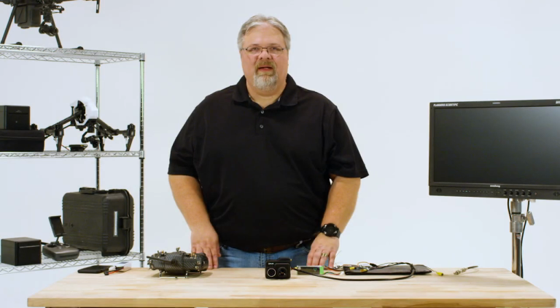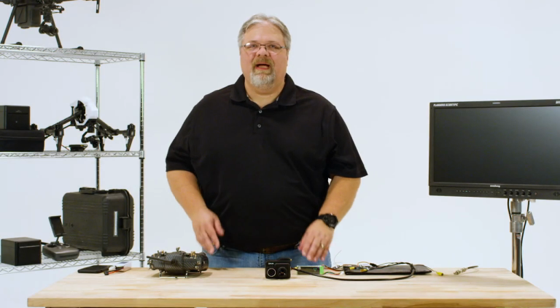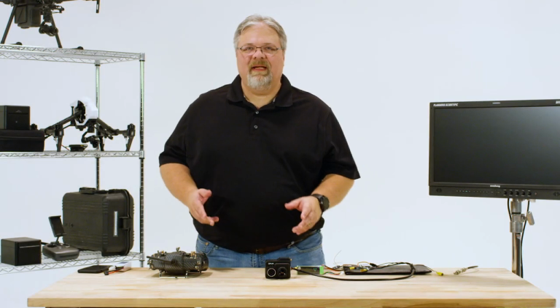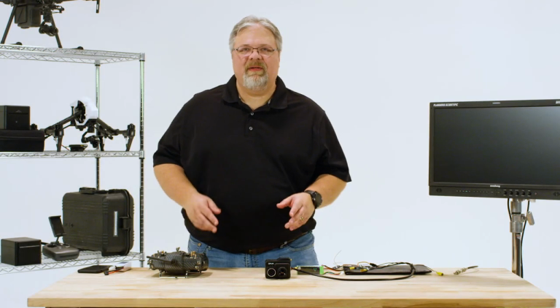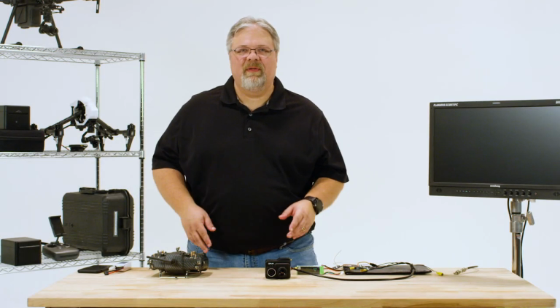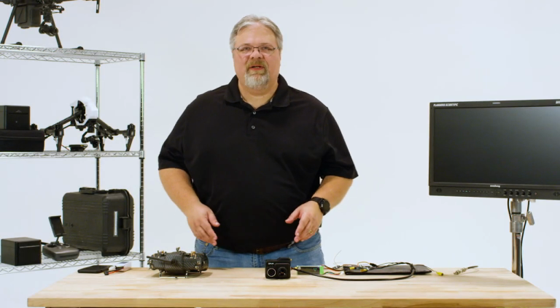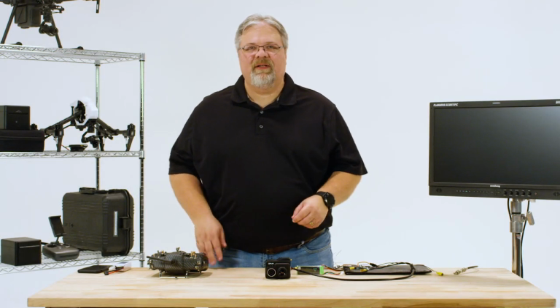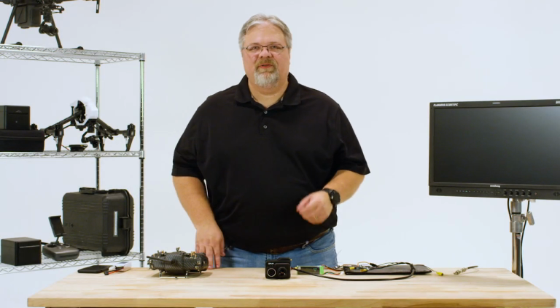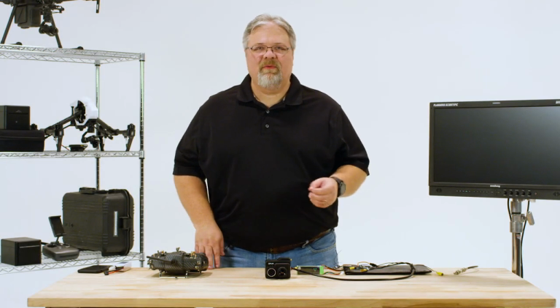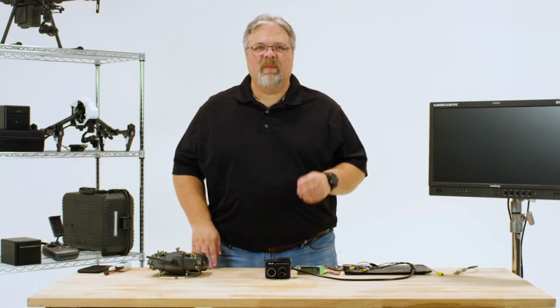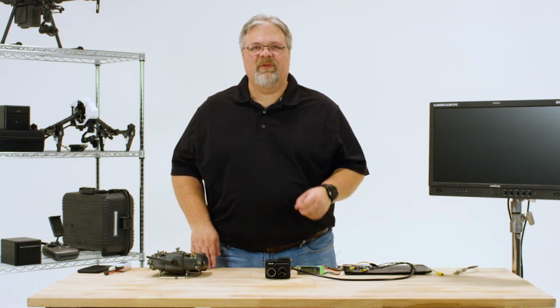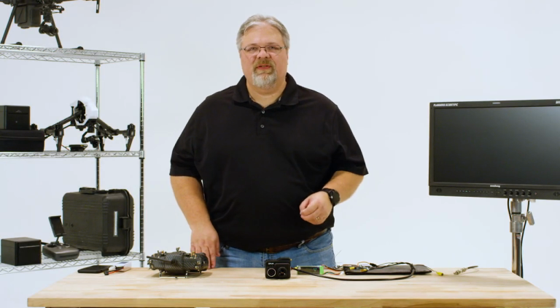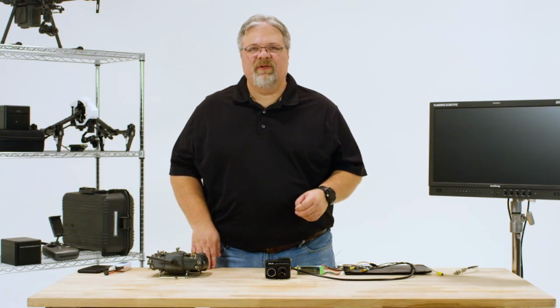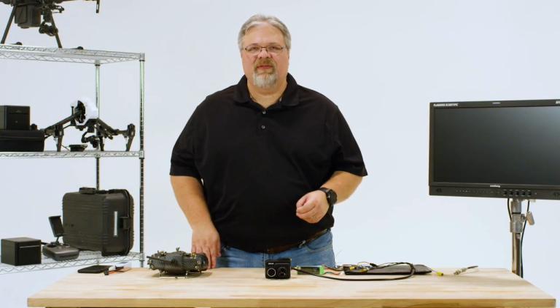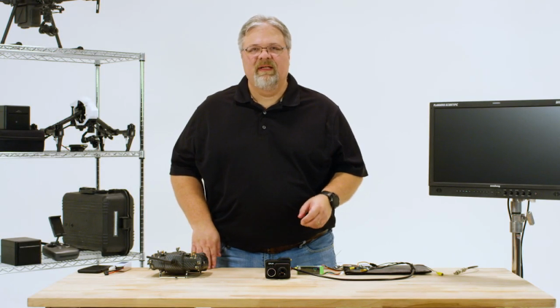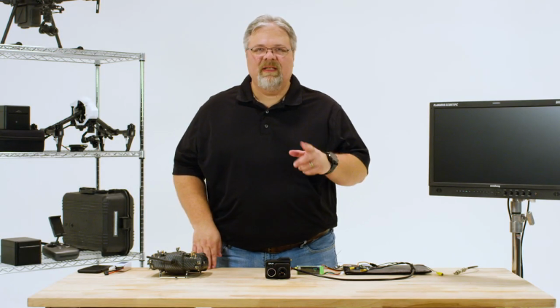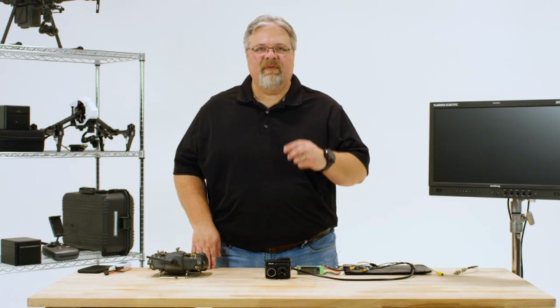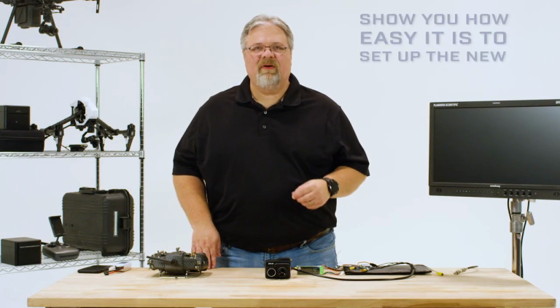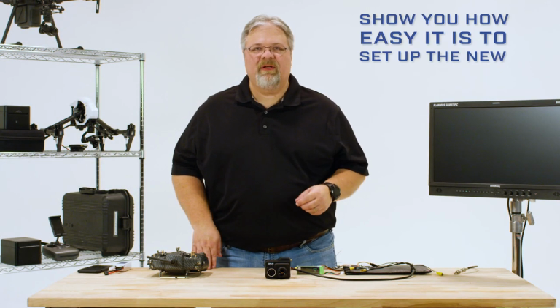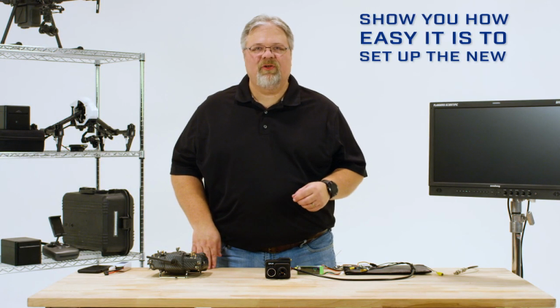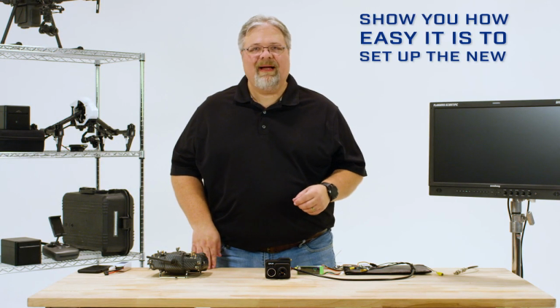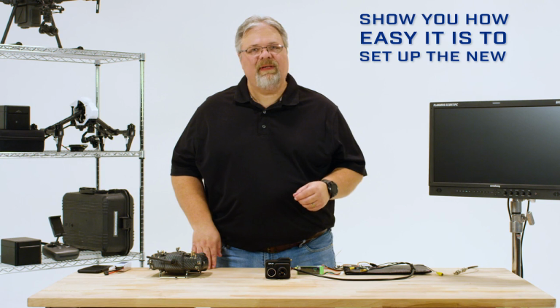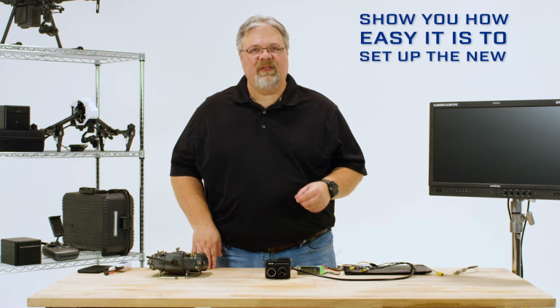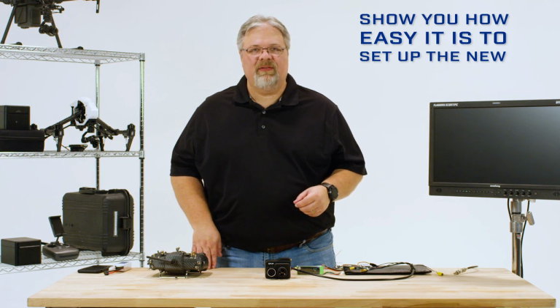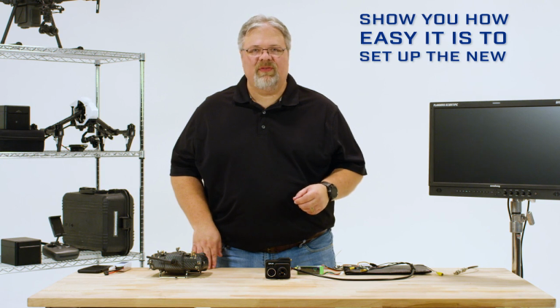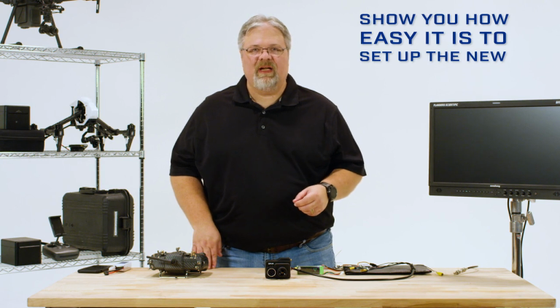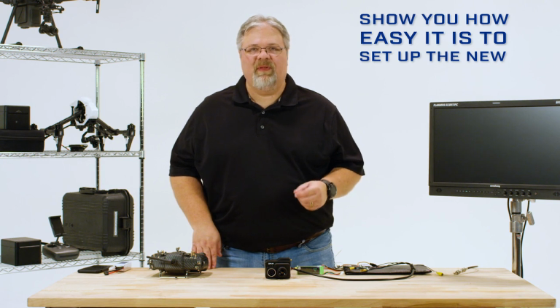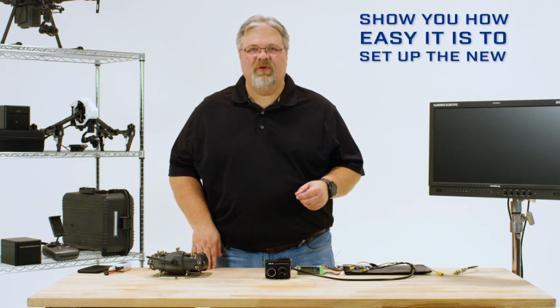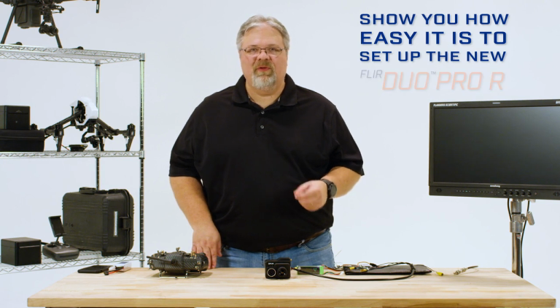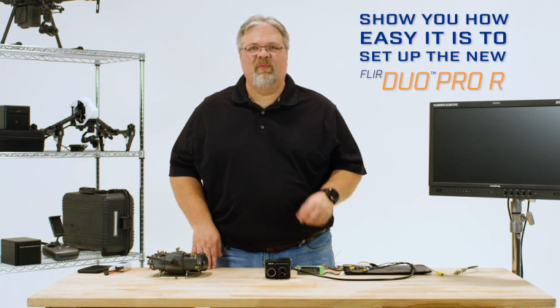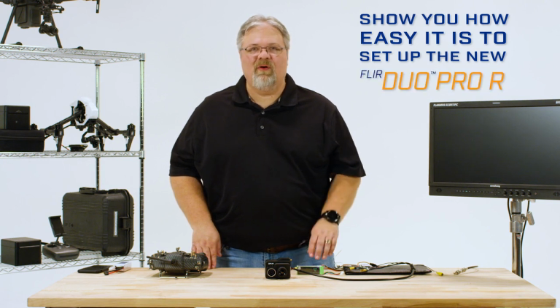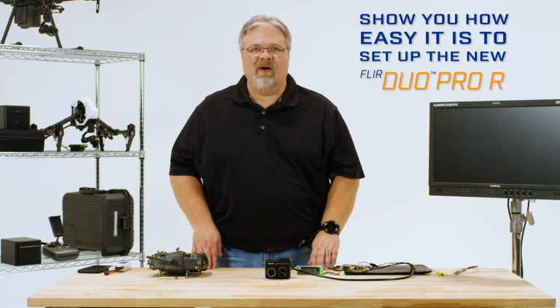Hi, I'm Dave Lee from the FLIR Delta Drone Thermal Imaging Series. In this video, I'm going to show you how easy it is to set up the new DUO-PRO-R.